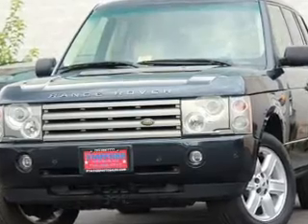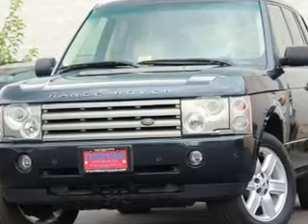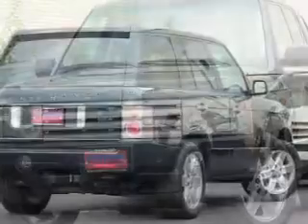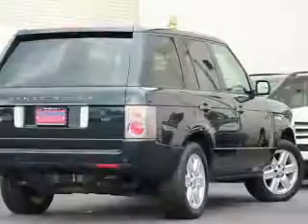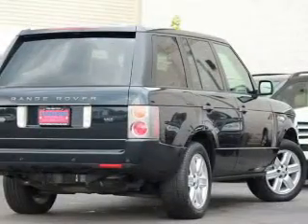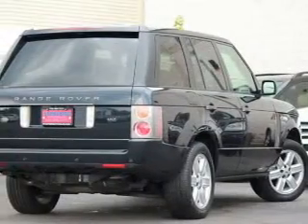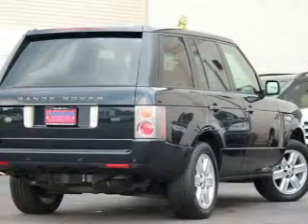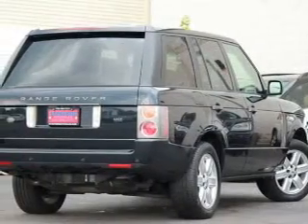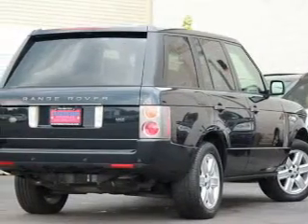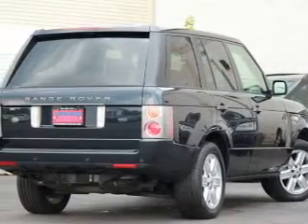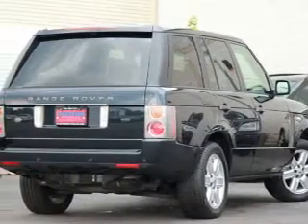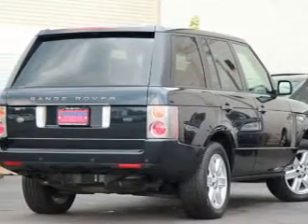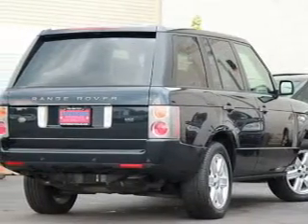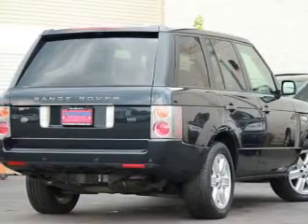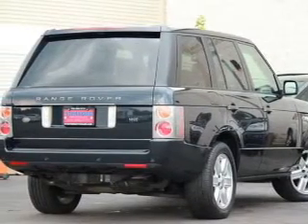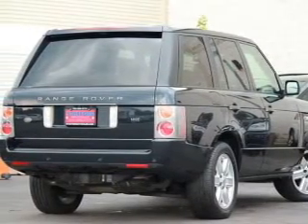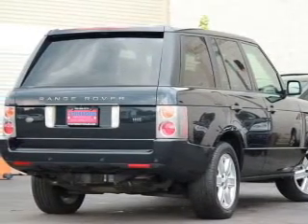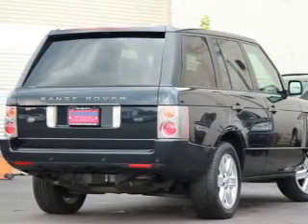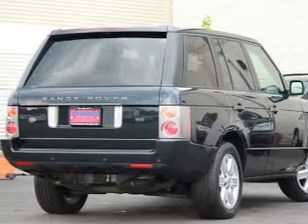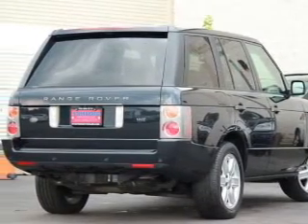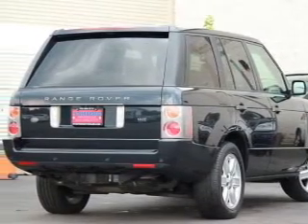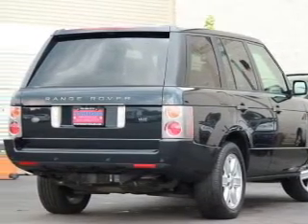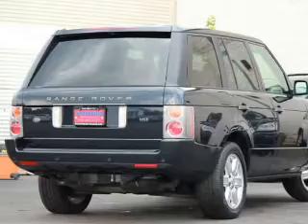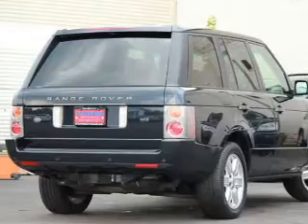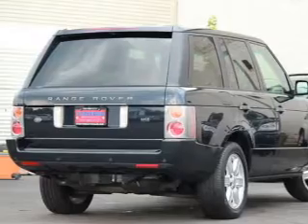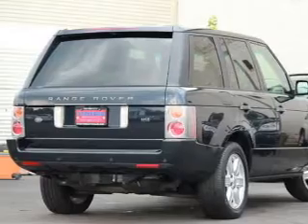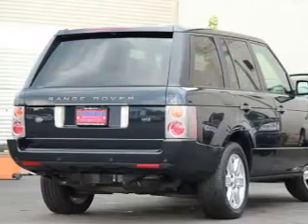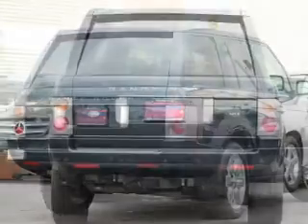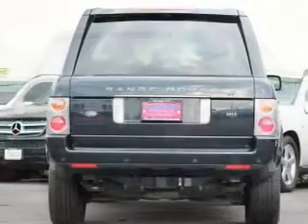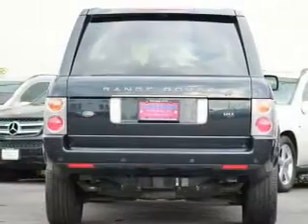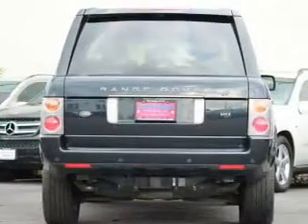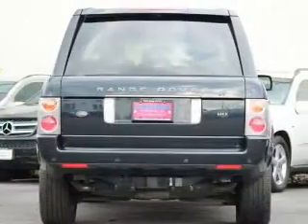Heated seats are a desirable comfort feature. Let the sun shine in with a sunroof. Memory settings are just one of the extras.